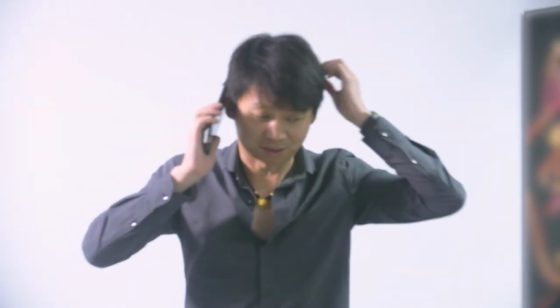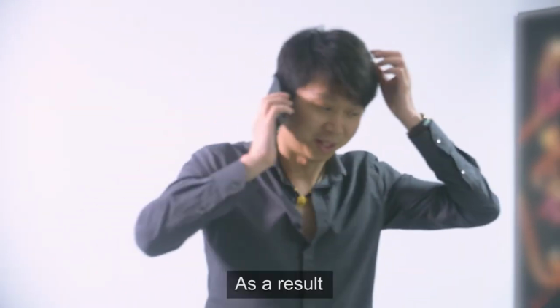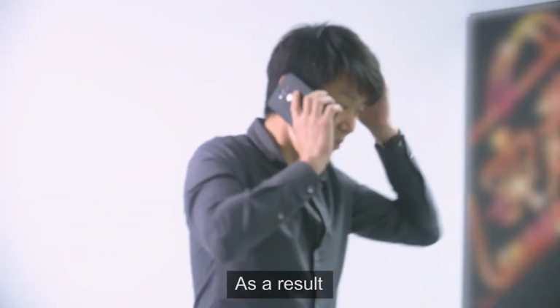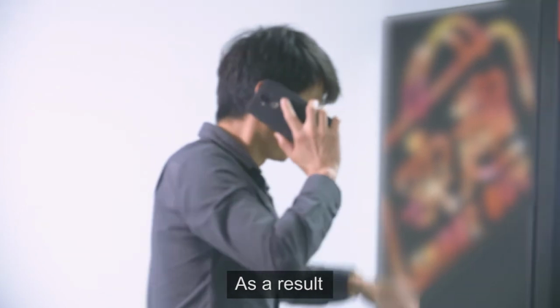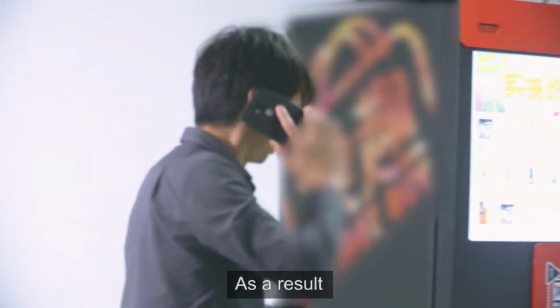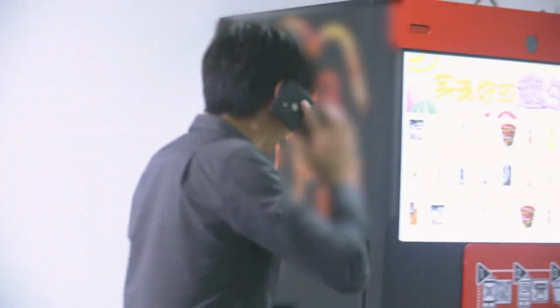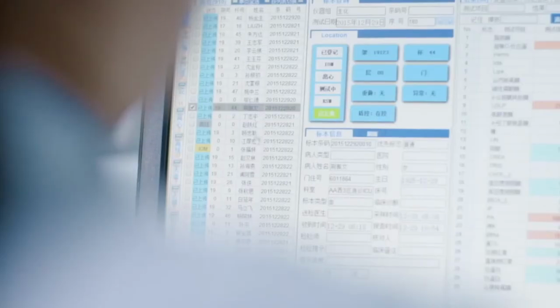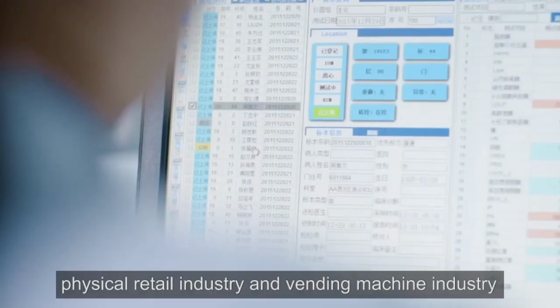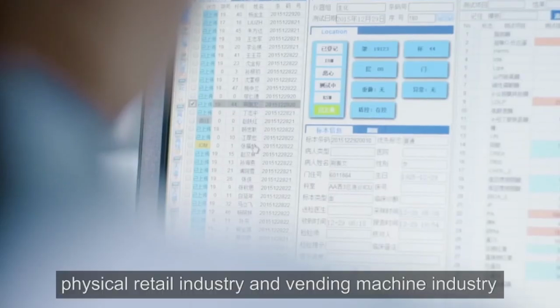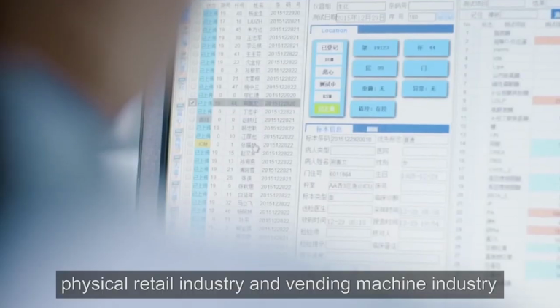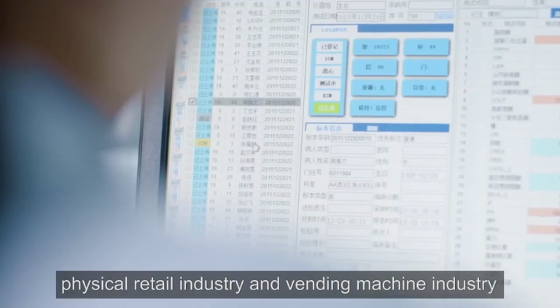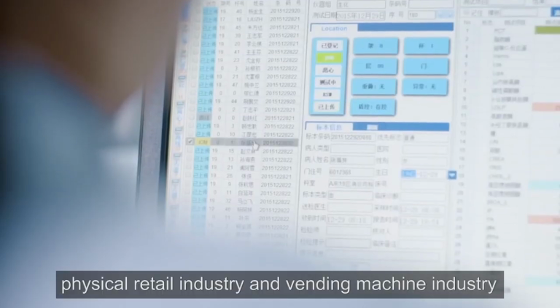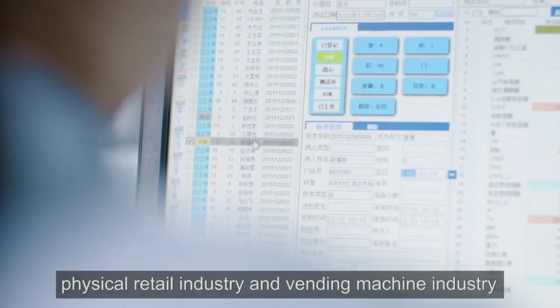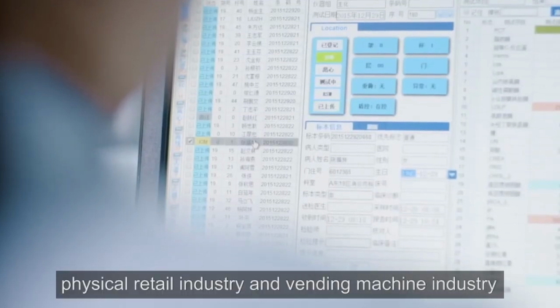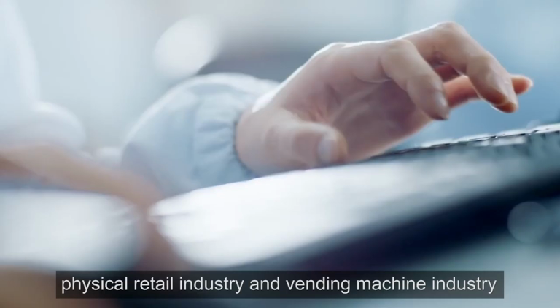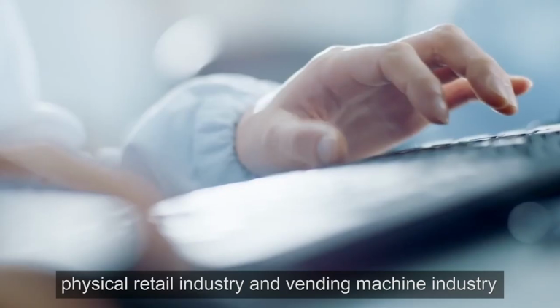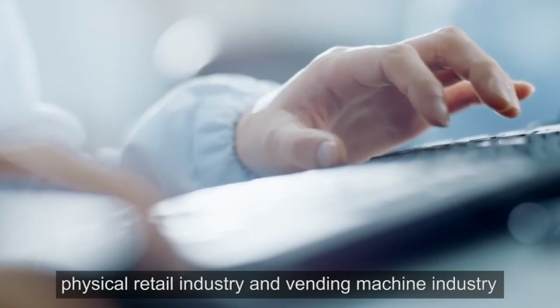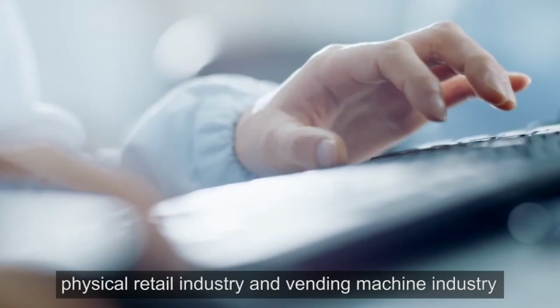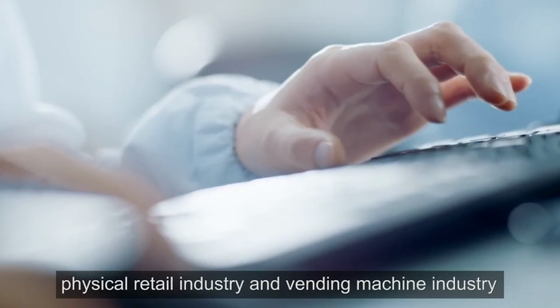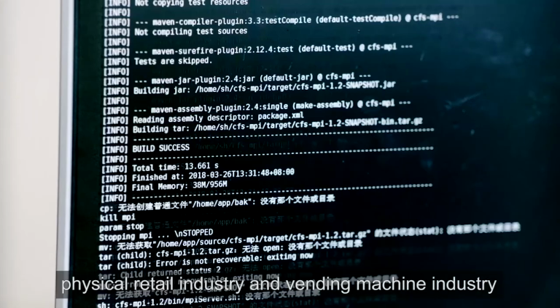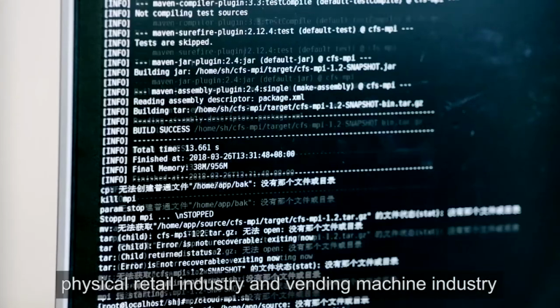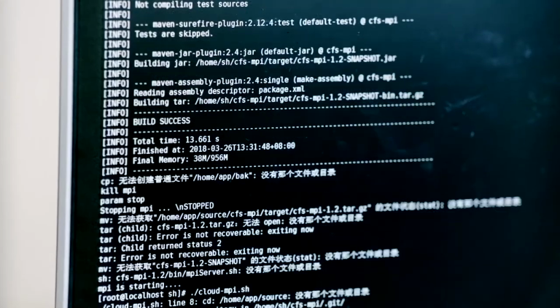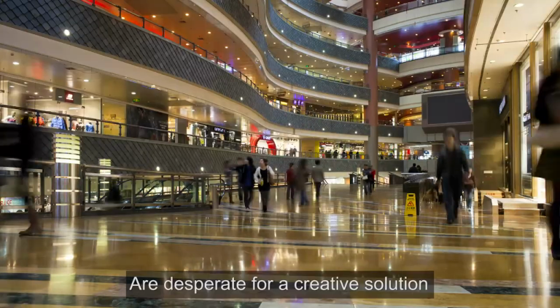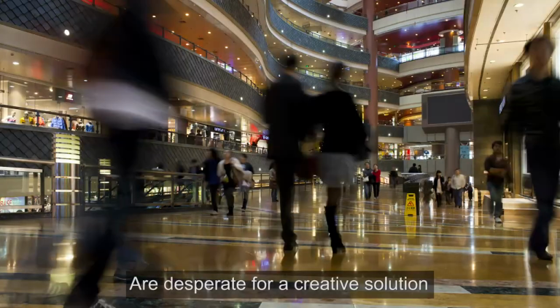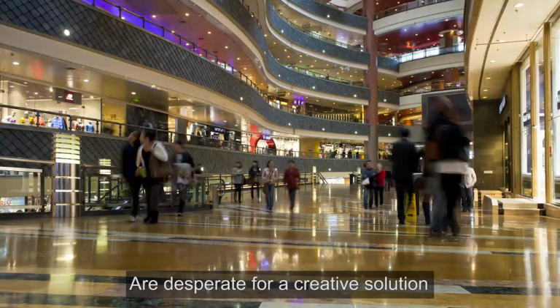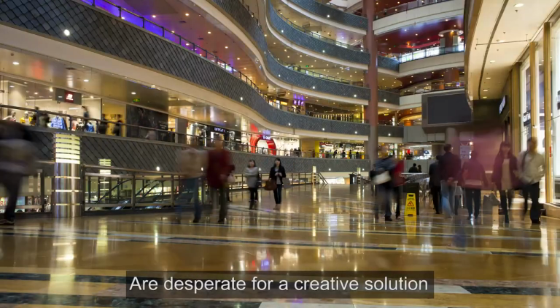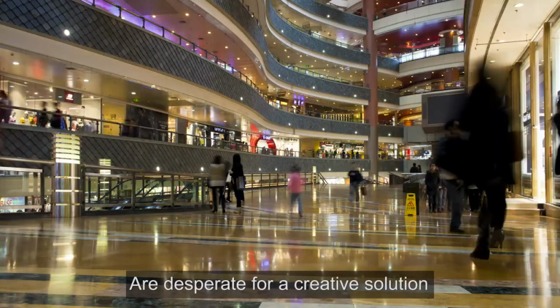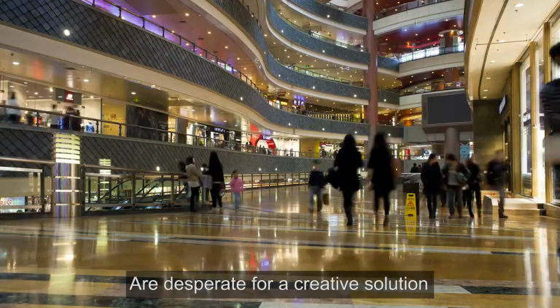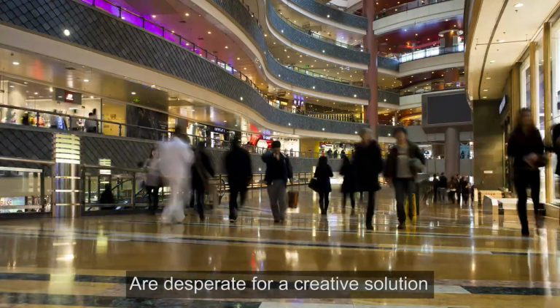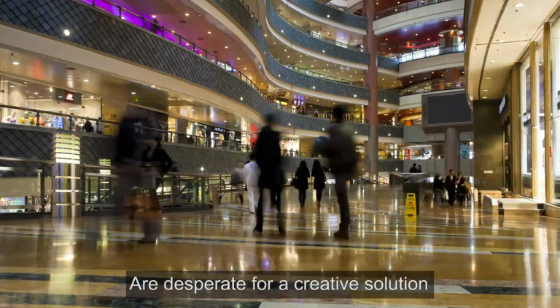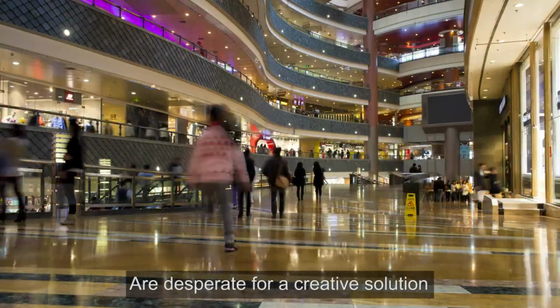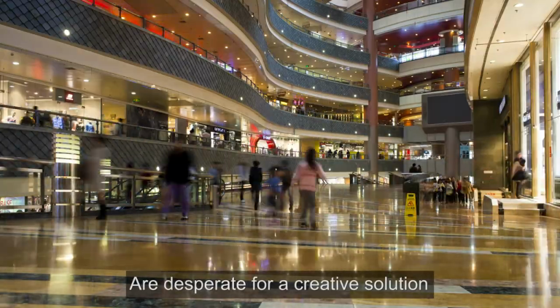As a result, the physical retail industry and vending machine industry are desperate for a creative solution.